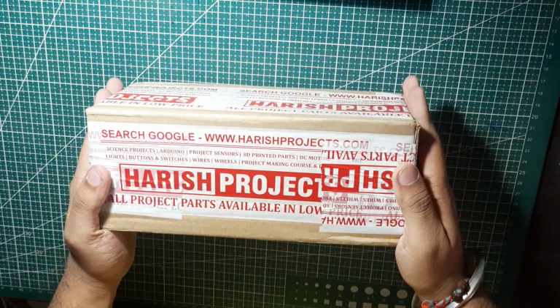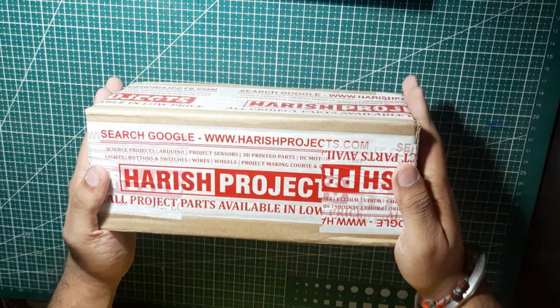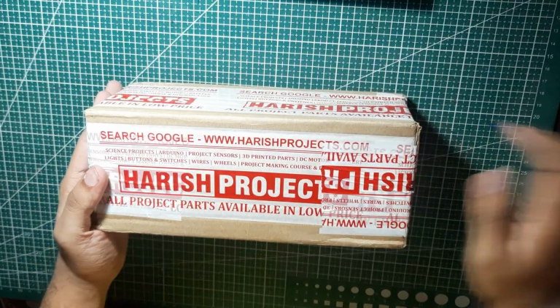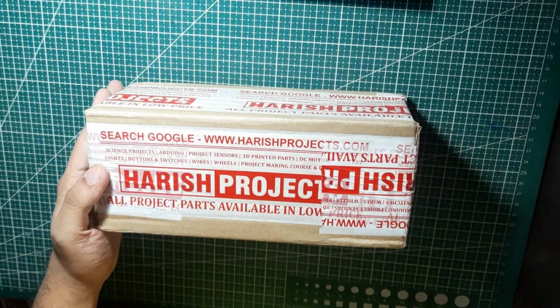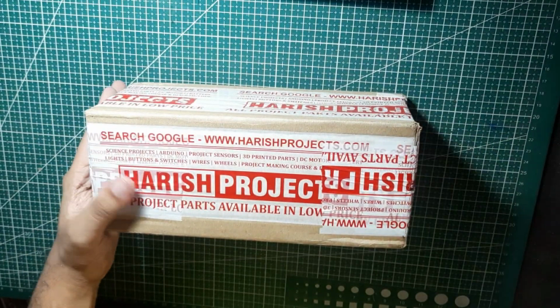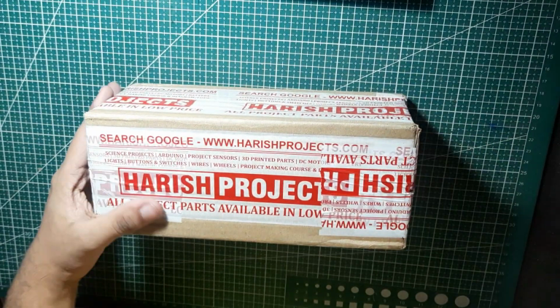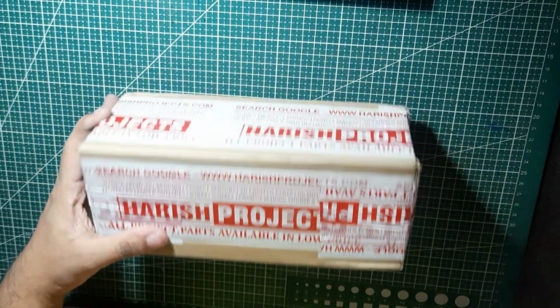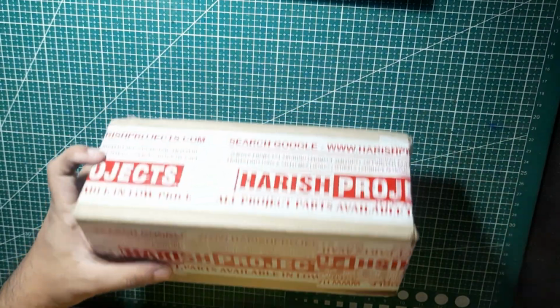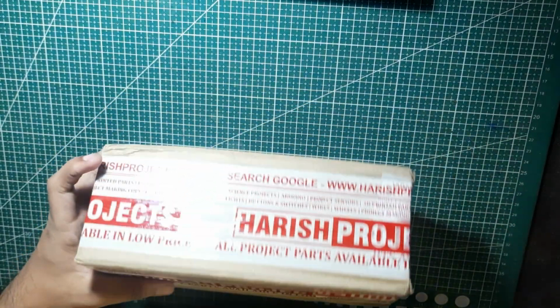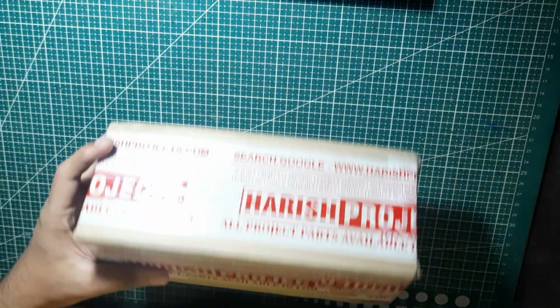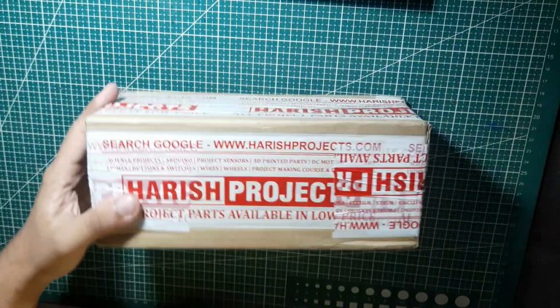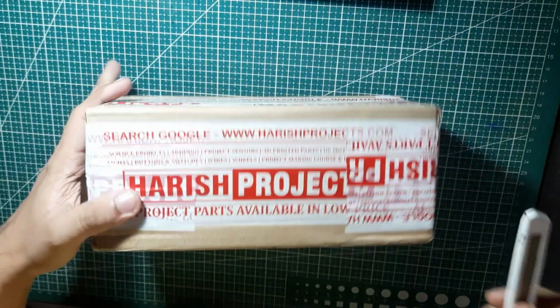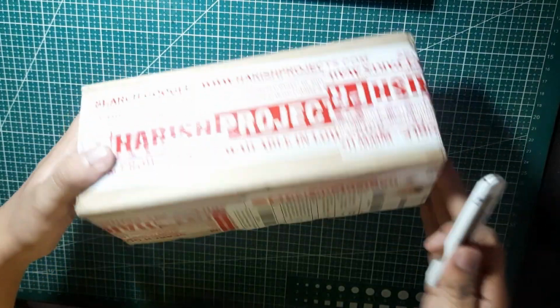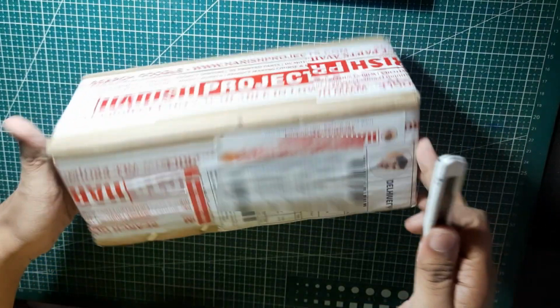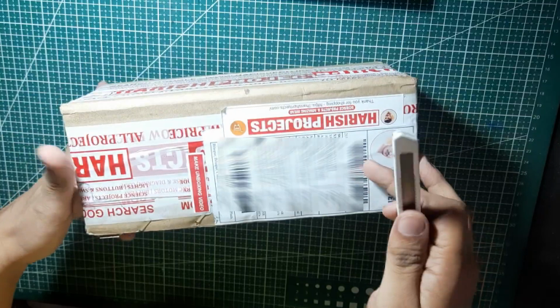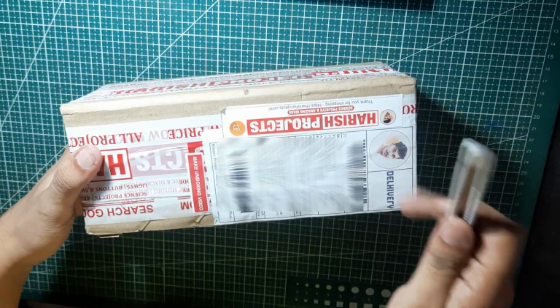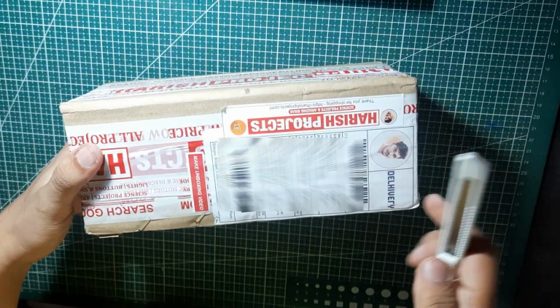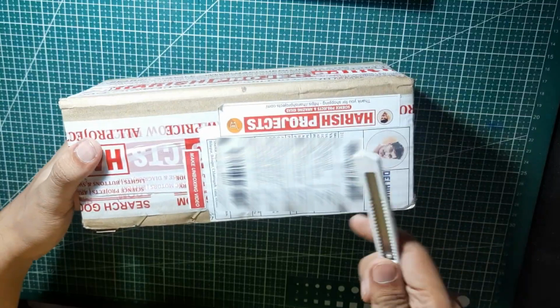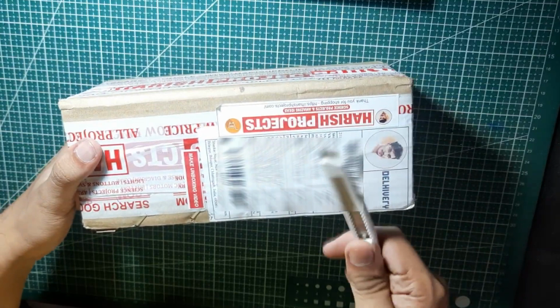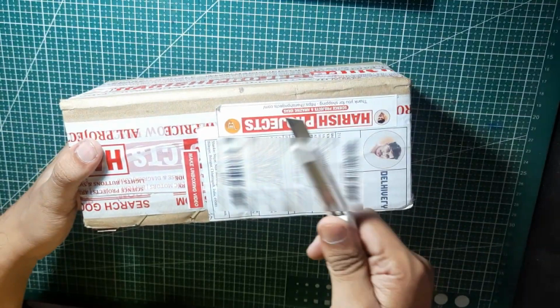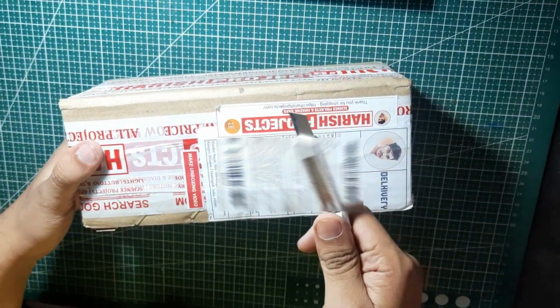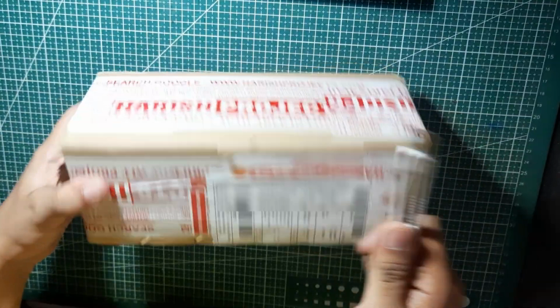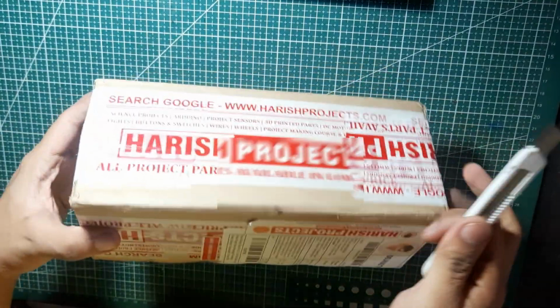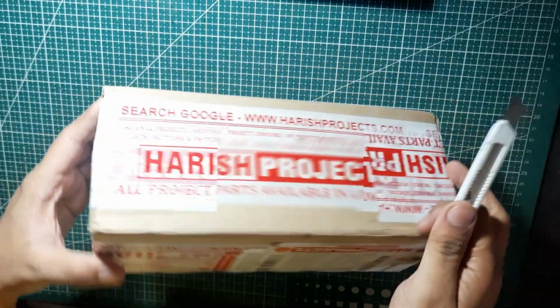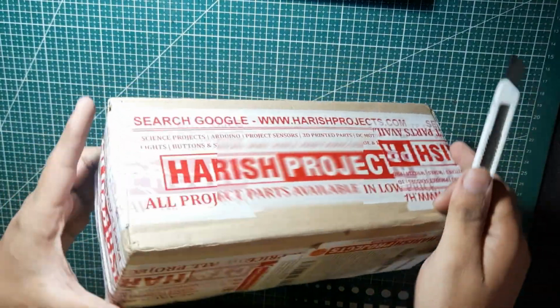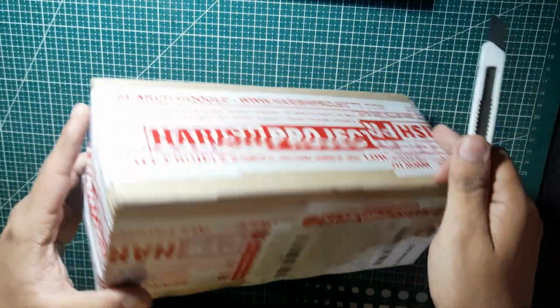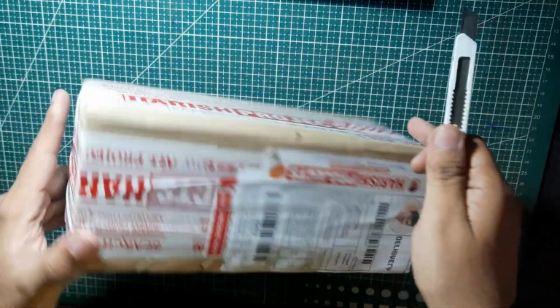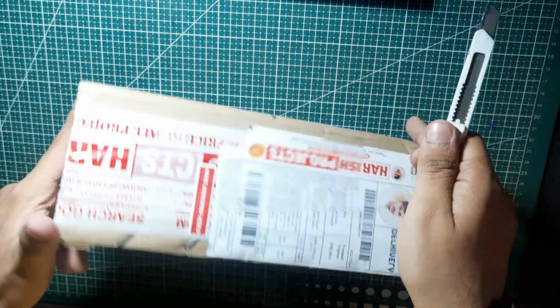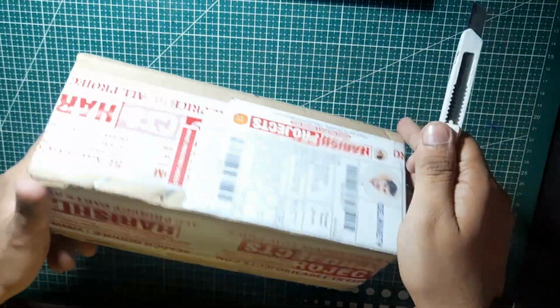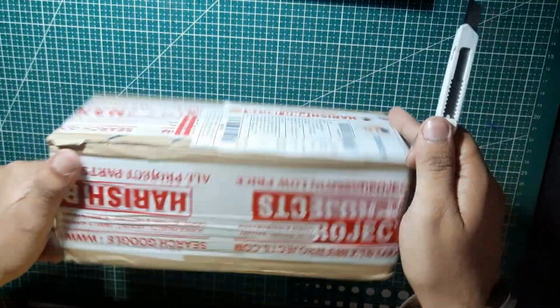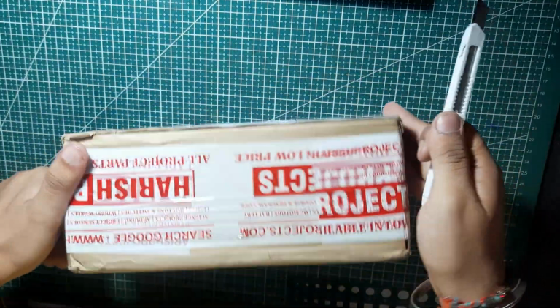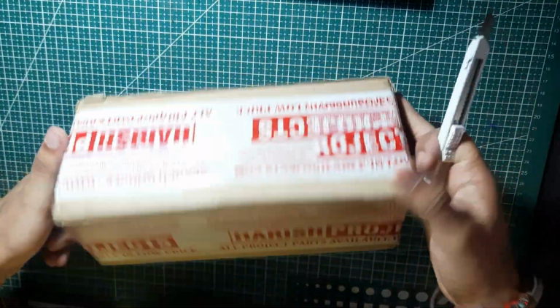I have bought many of the components from Harish Projects and I have given all the links in the description box.